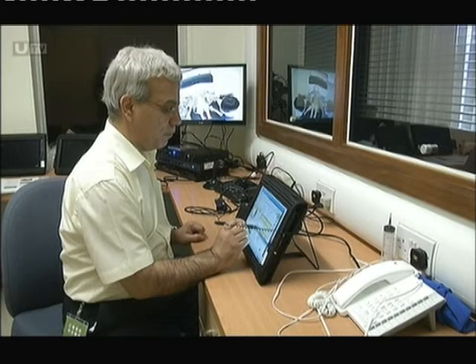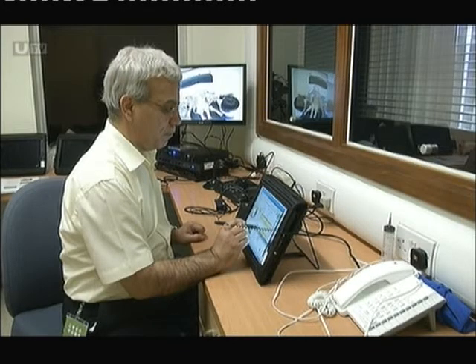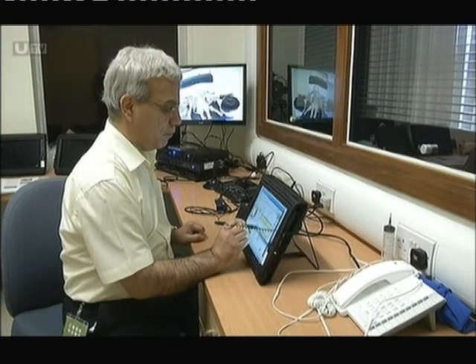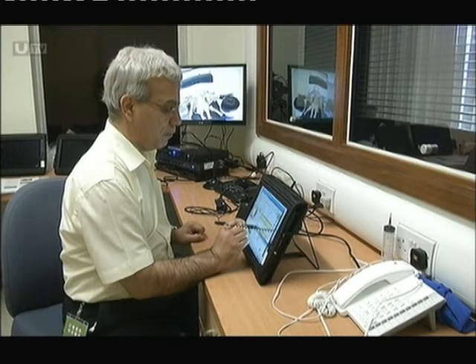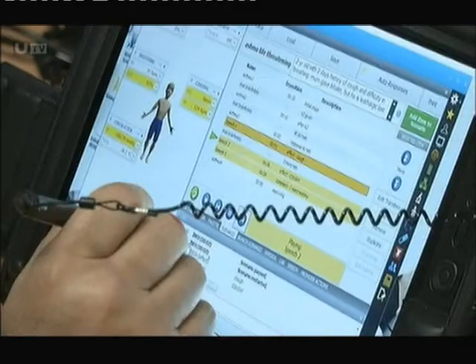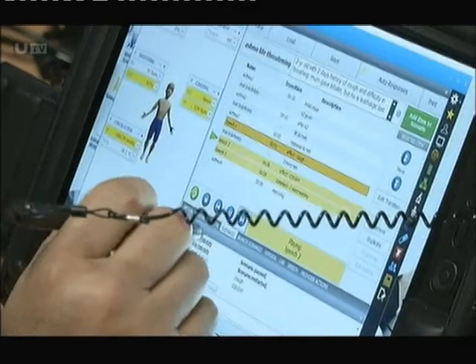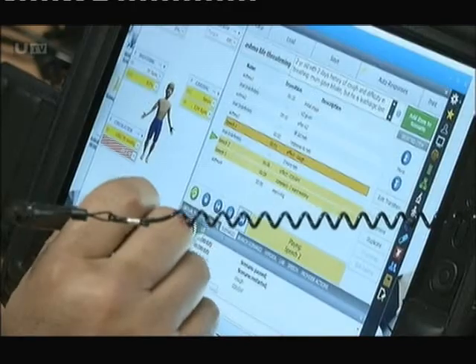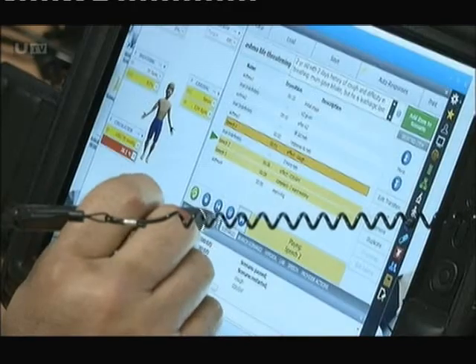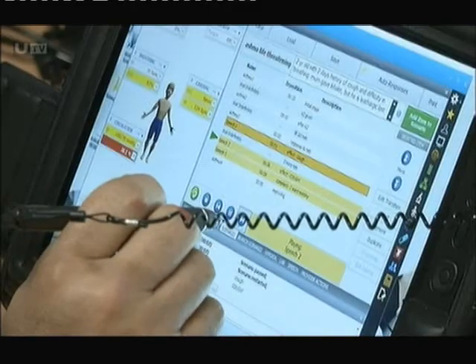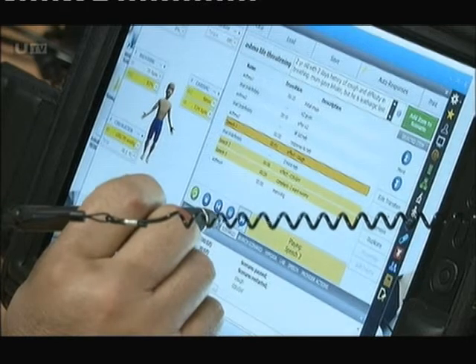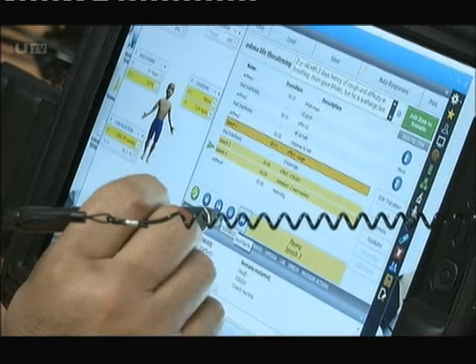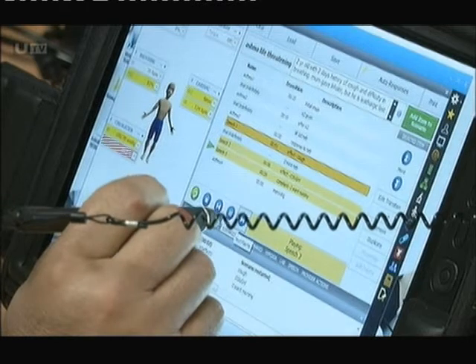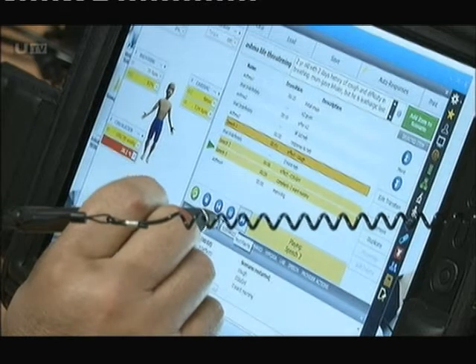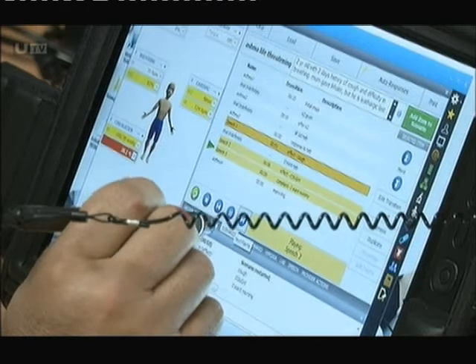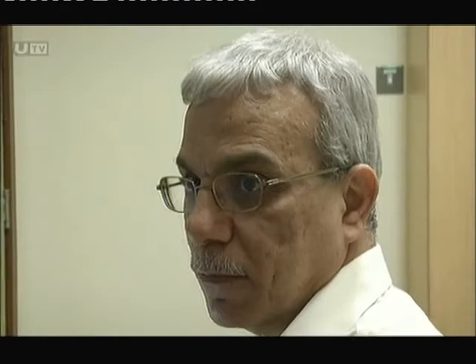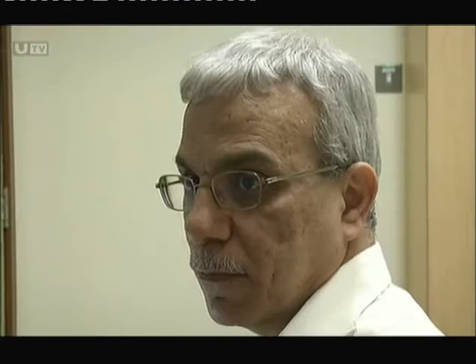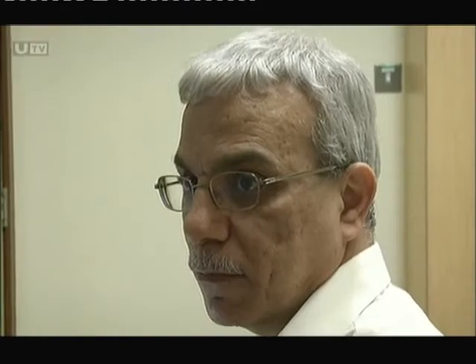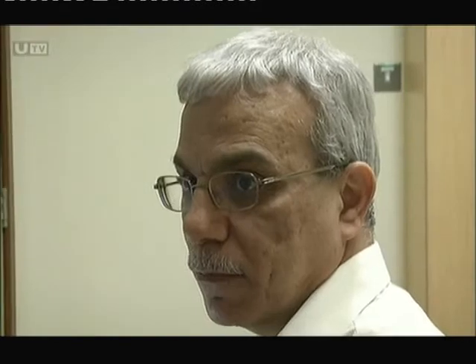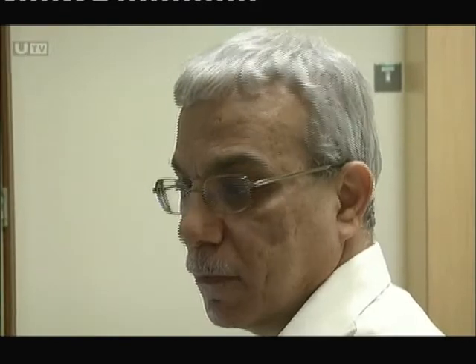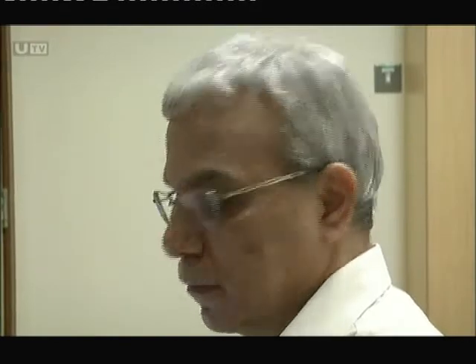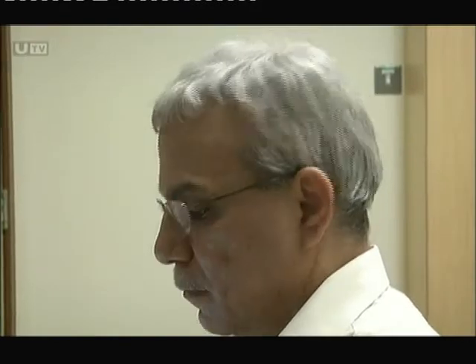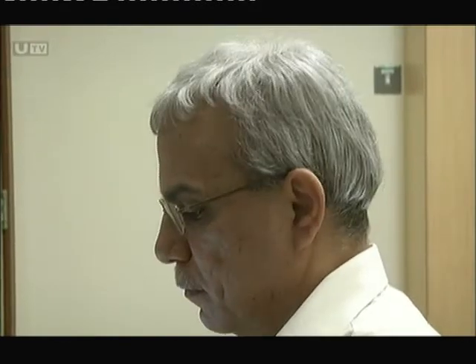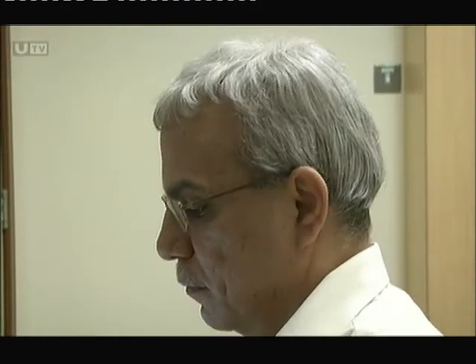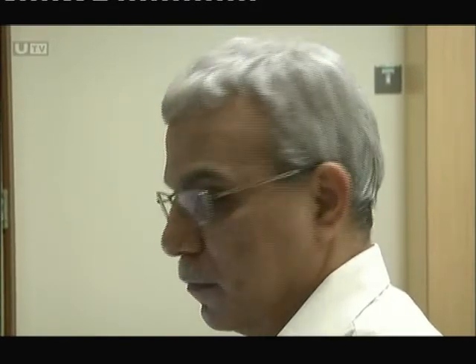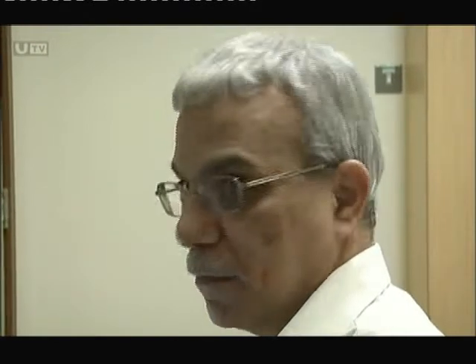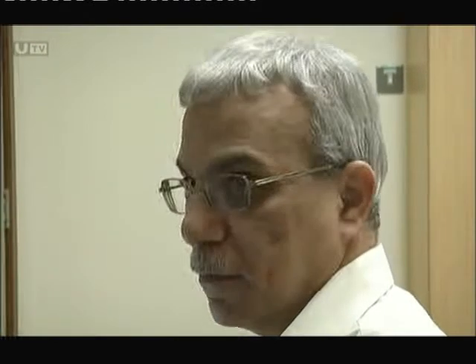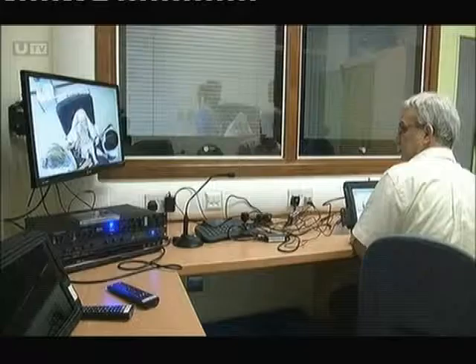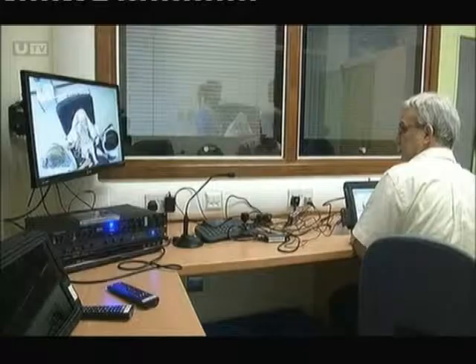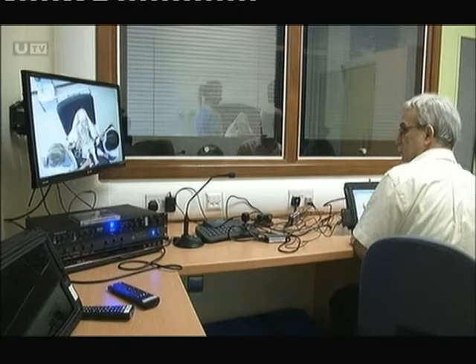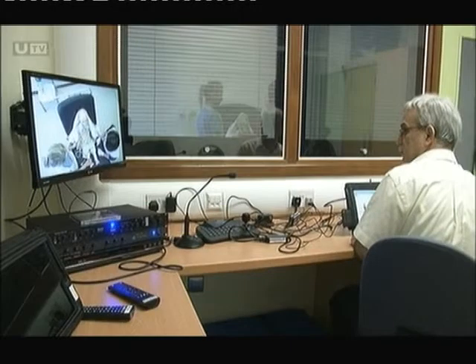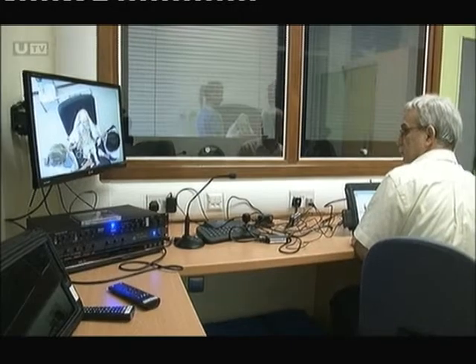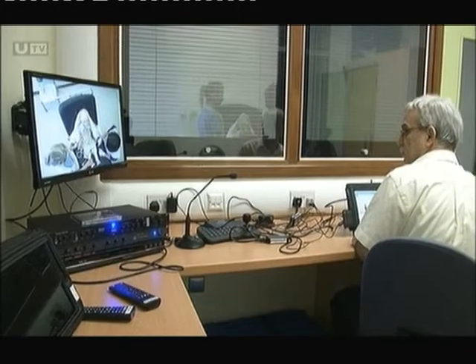The equipment is able to monitor the medics, talk to them, and if there are any difficulties, a senior doctor can then demonstrate how to carry out certain procedures.